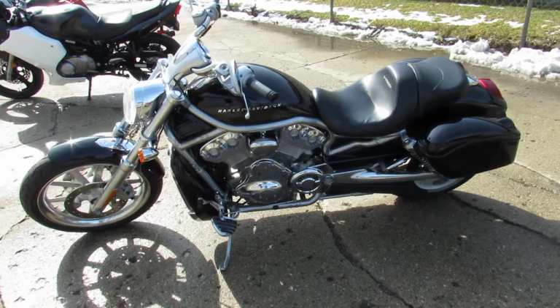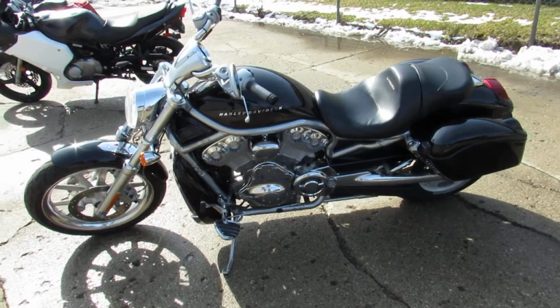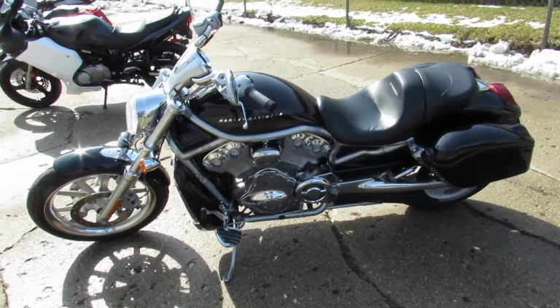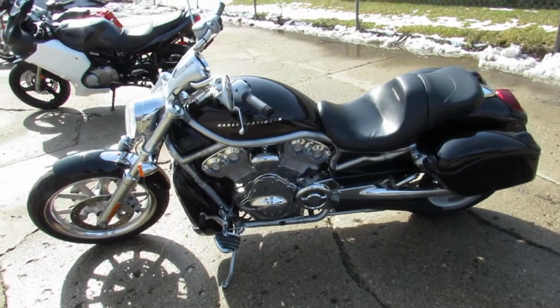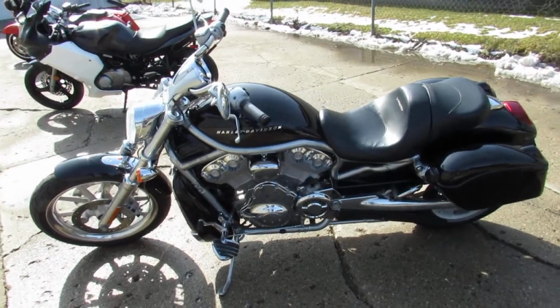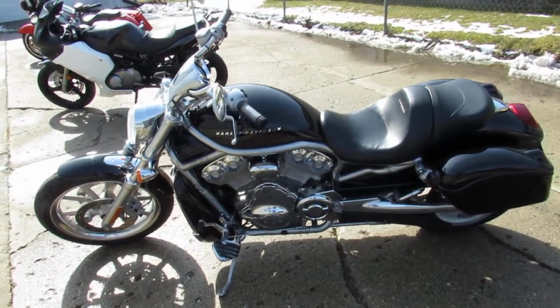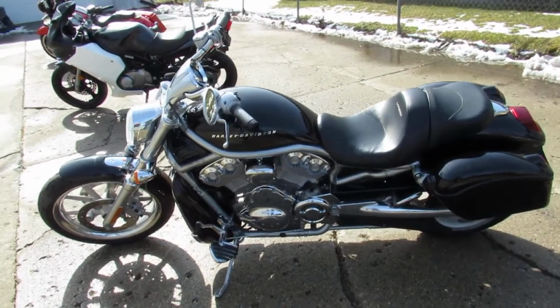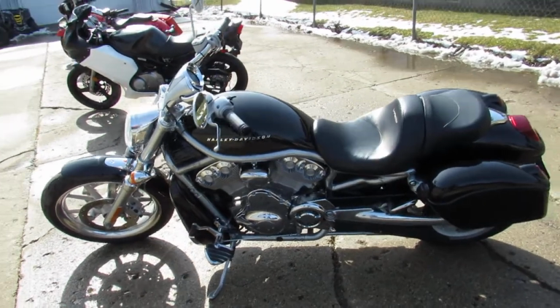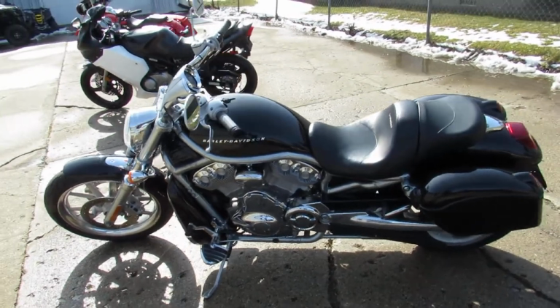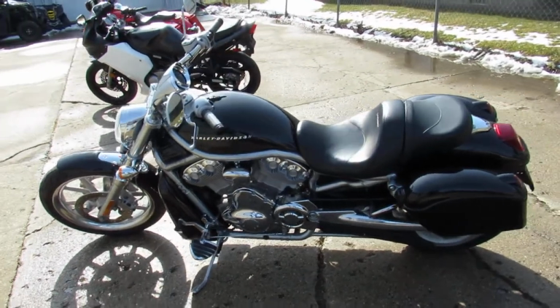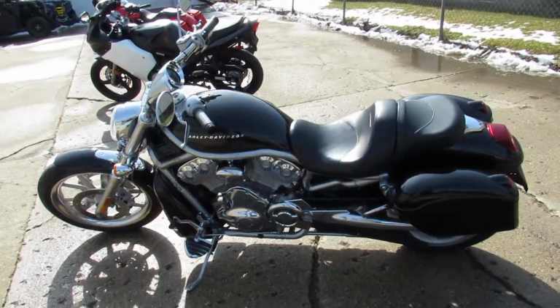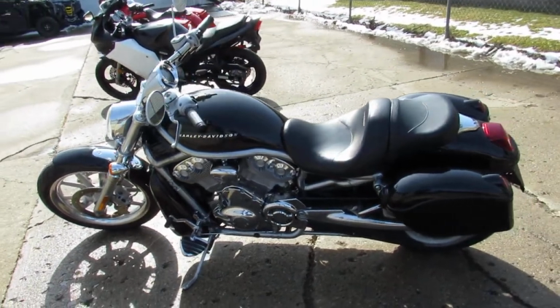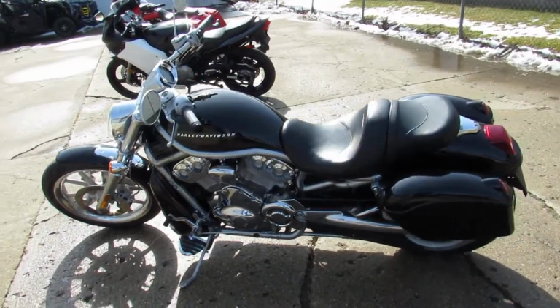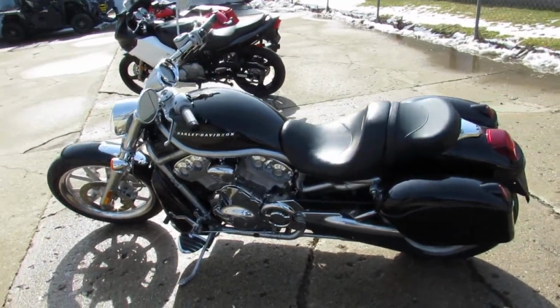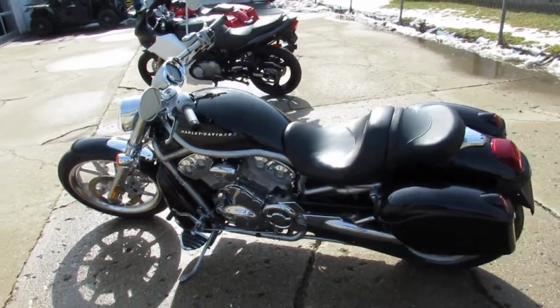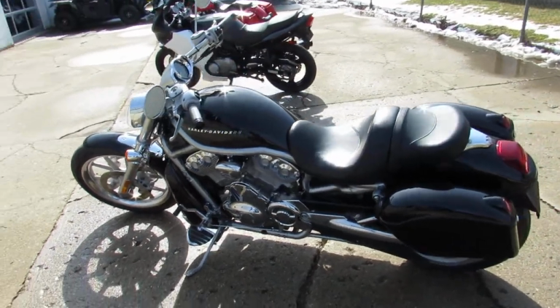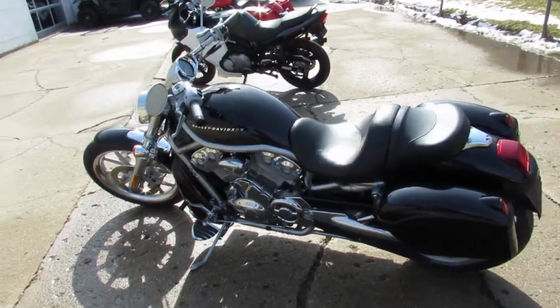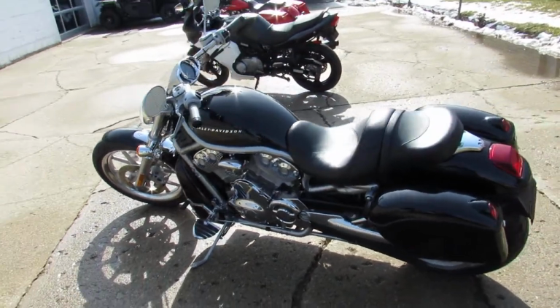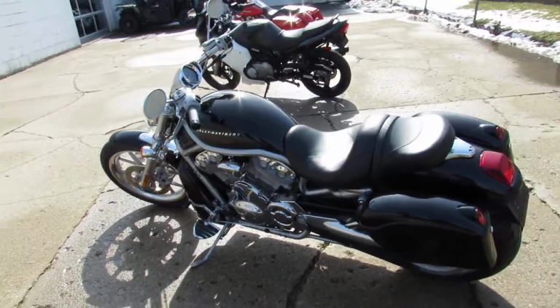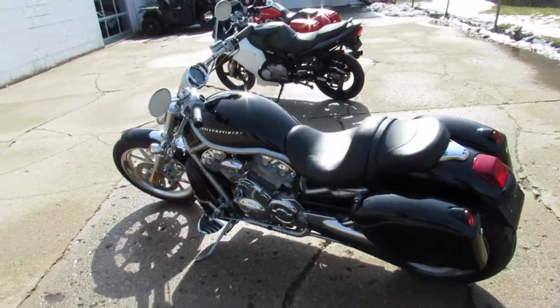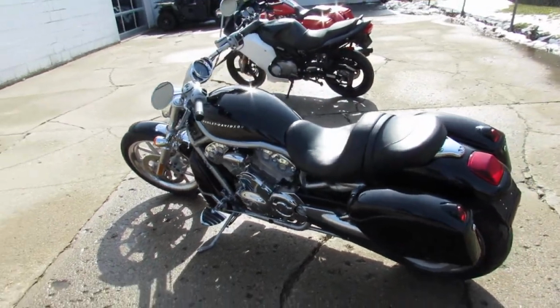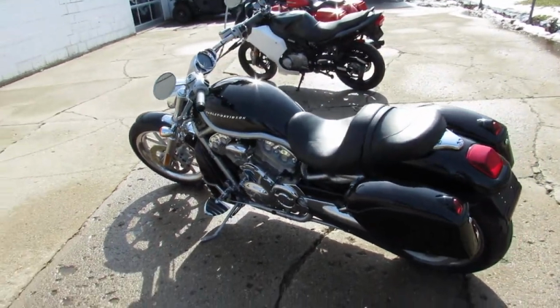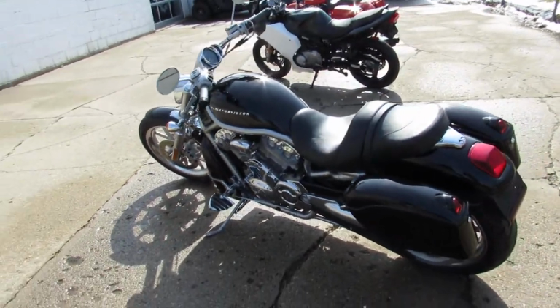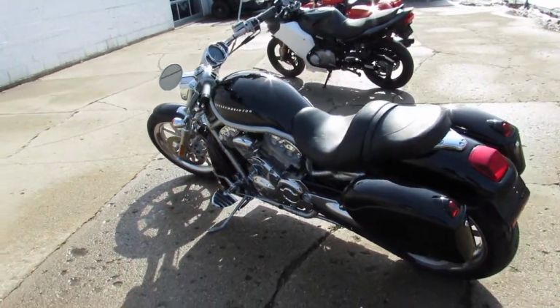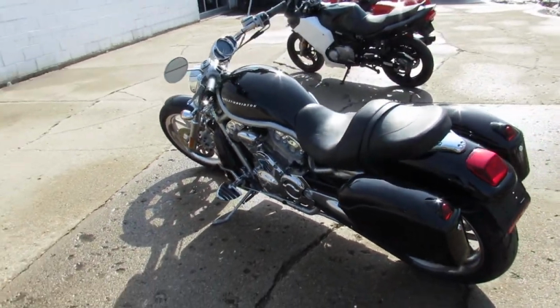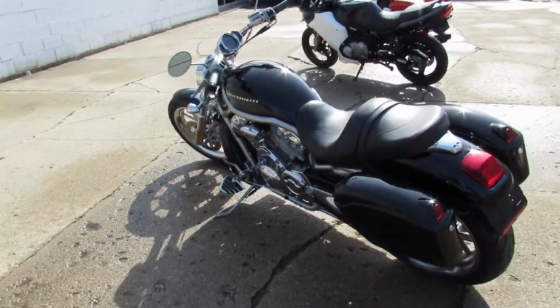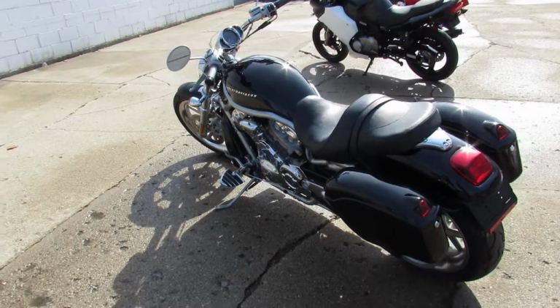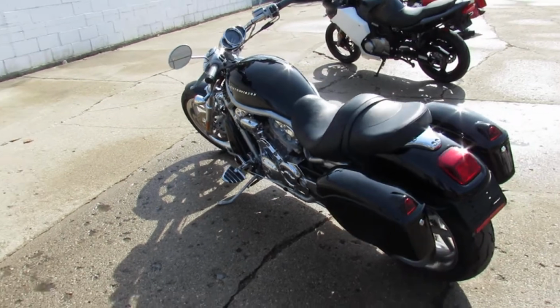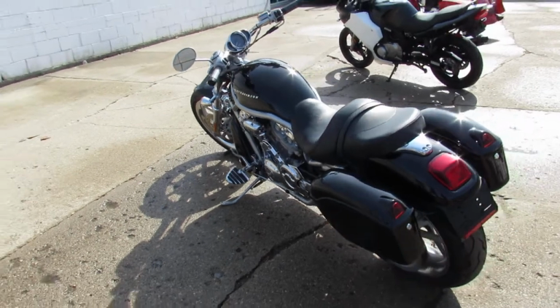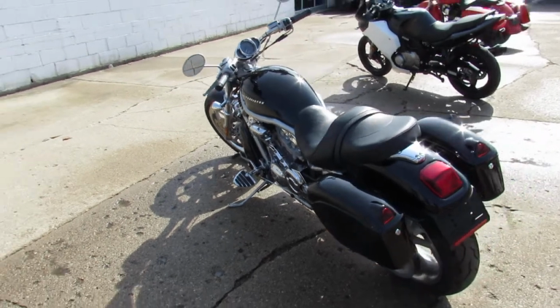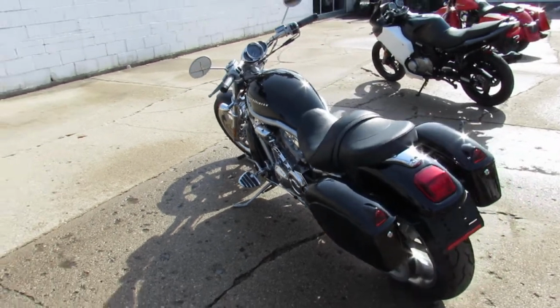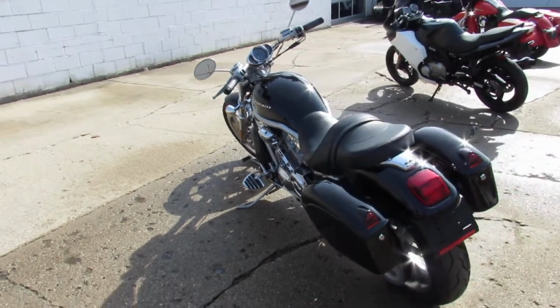Hey guys, it's riding season. It's beautiful out — sunshine and time to get out, get on a bike, and tear up the streets.